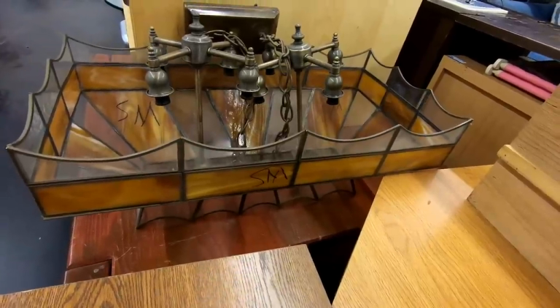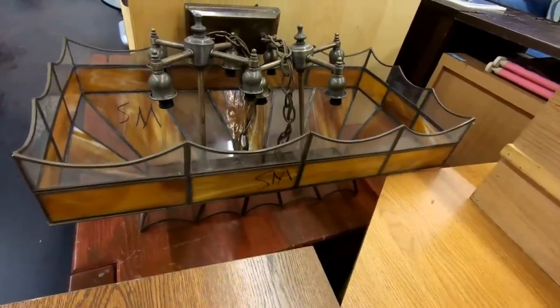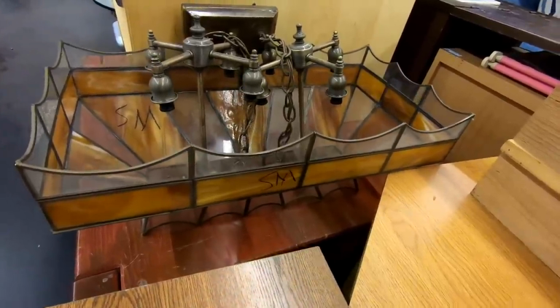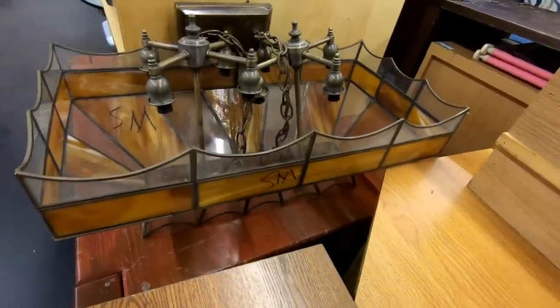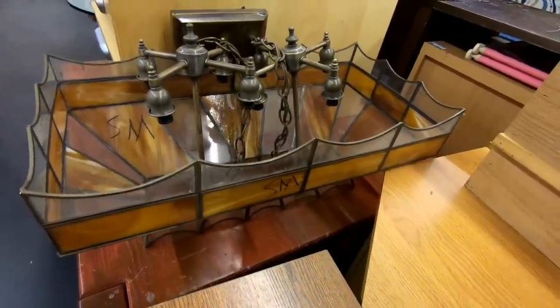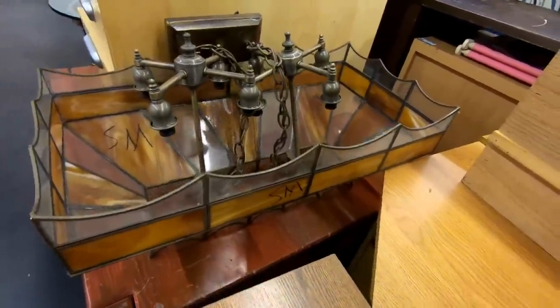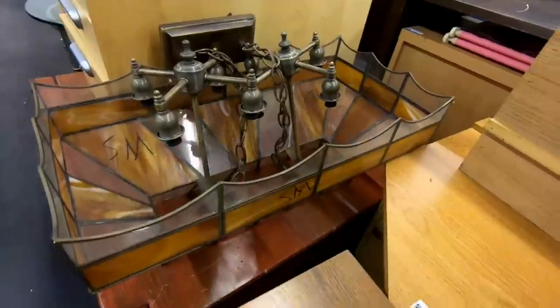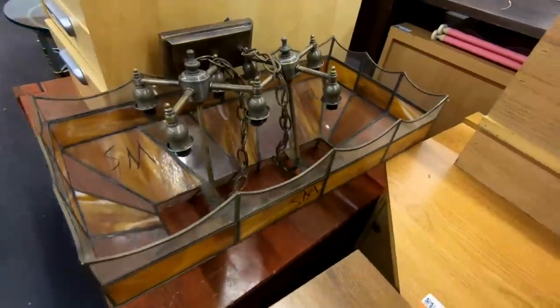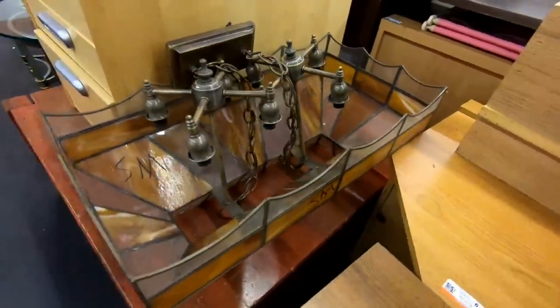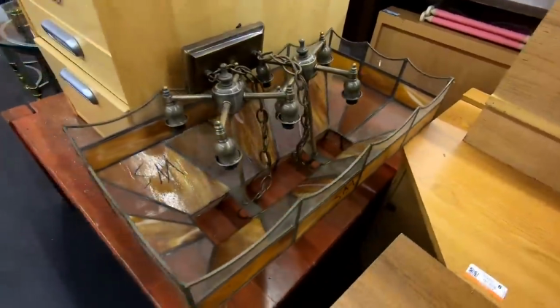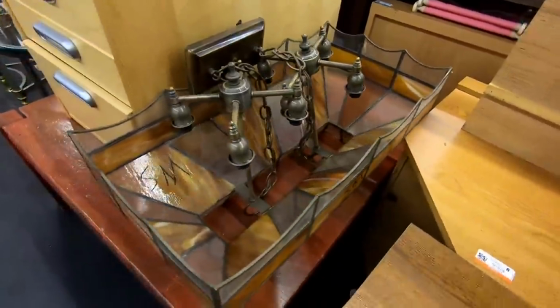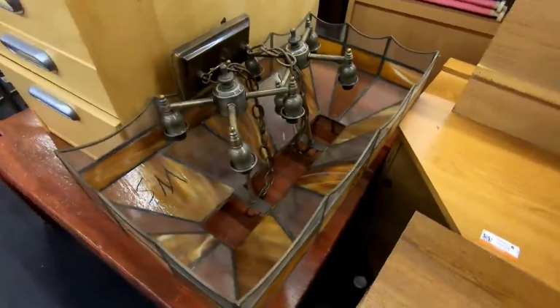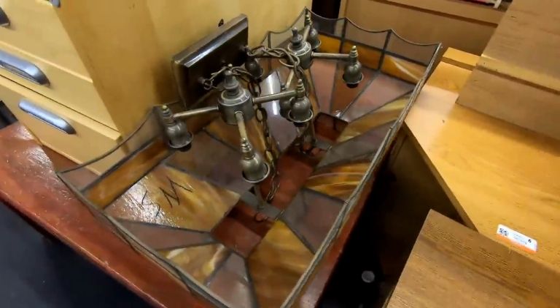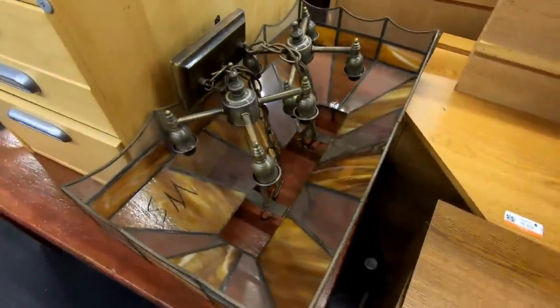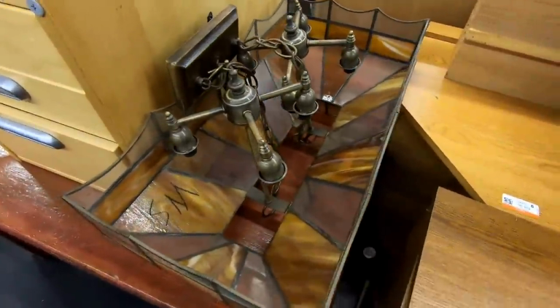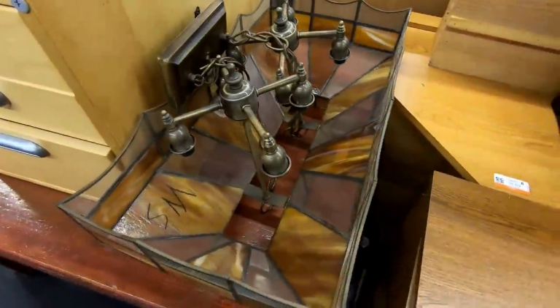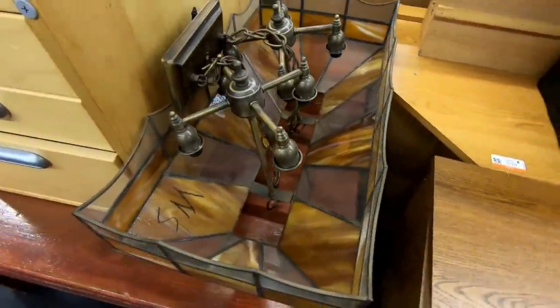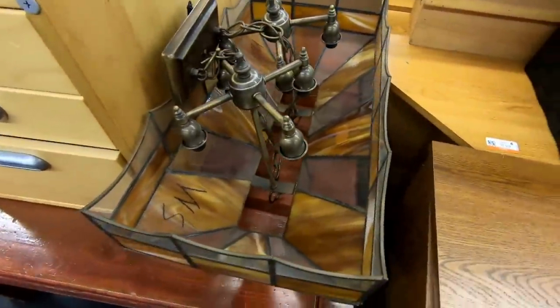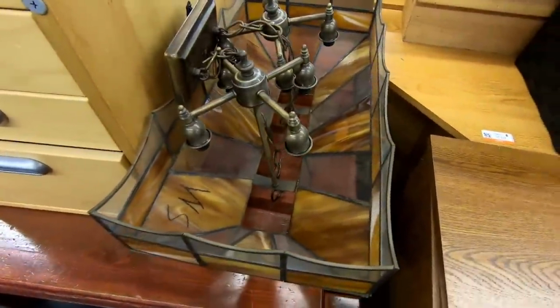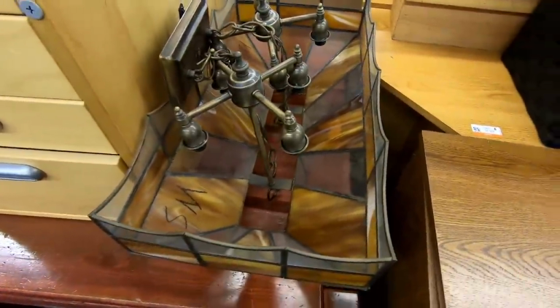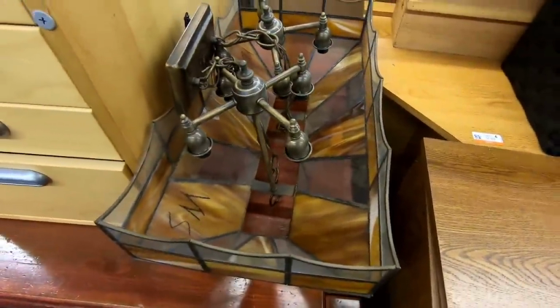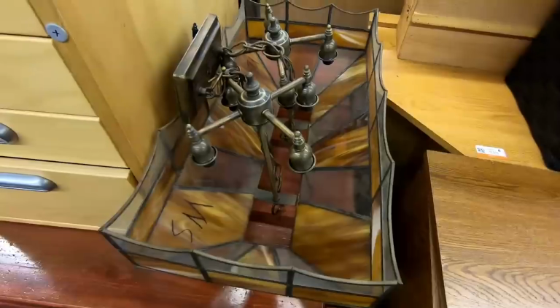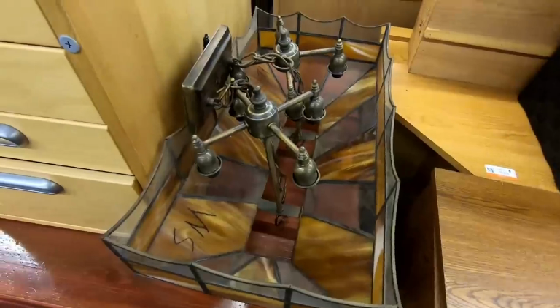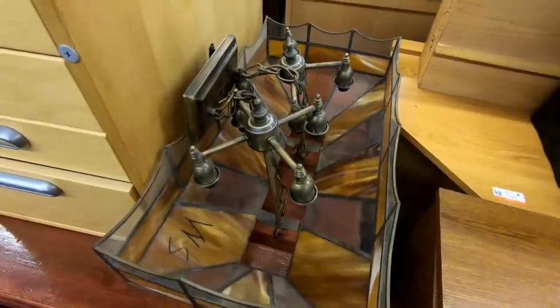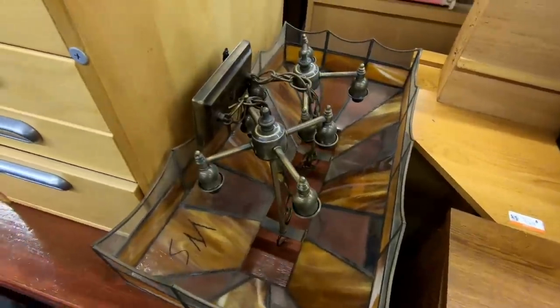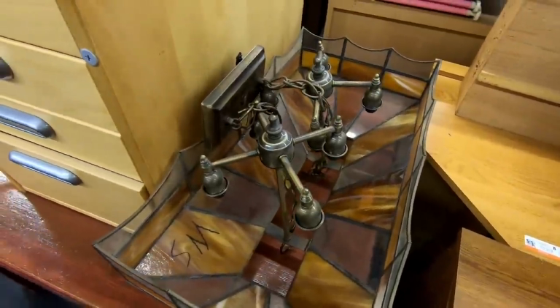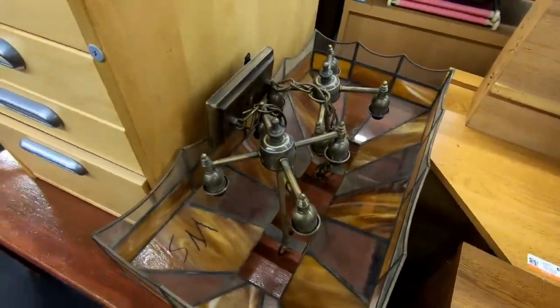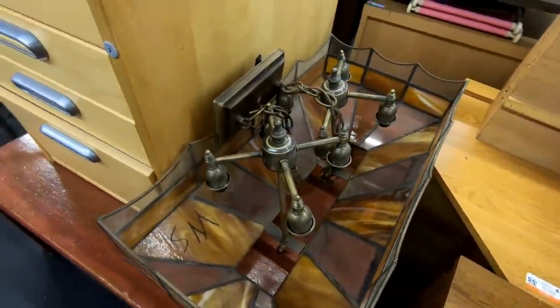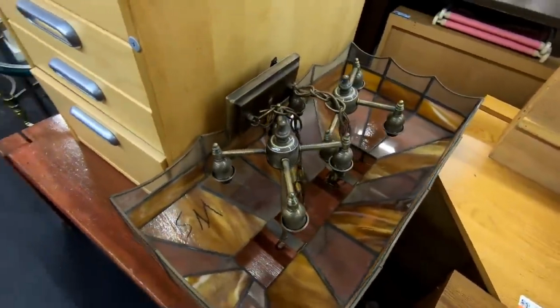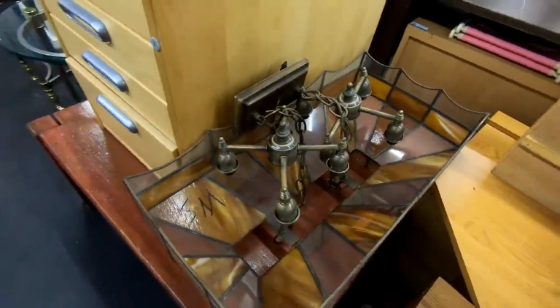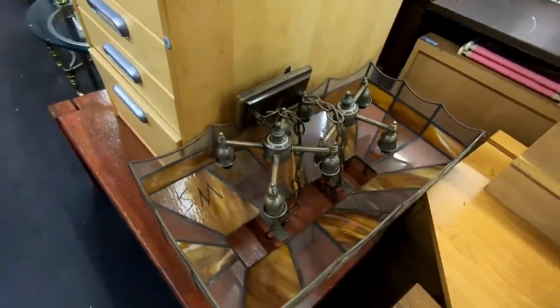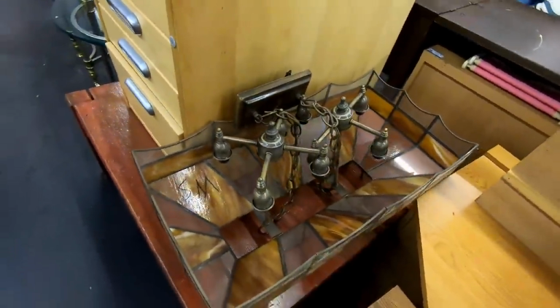This also caught my eye because I could picture this hanging either above a billiards table or in a pizza joint.